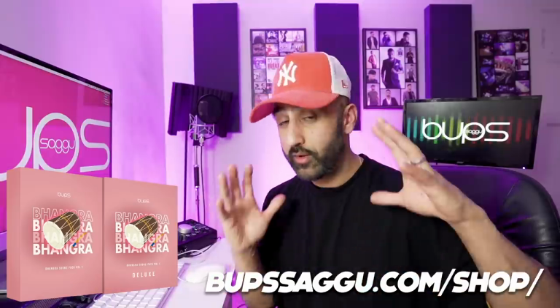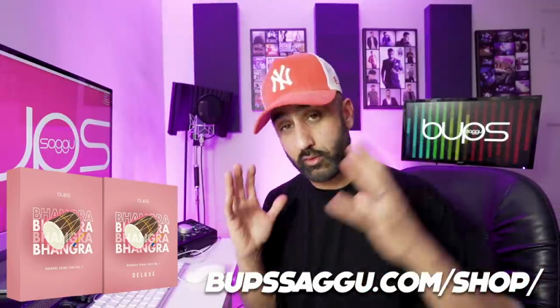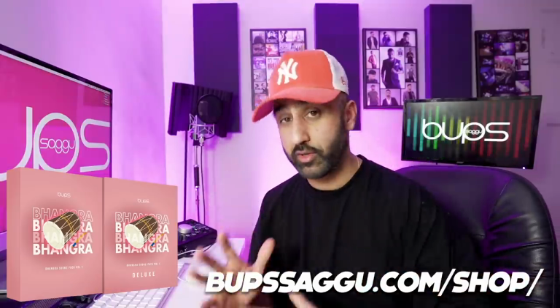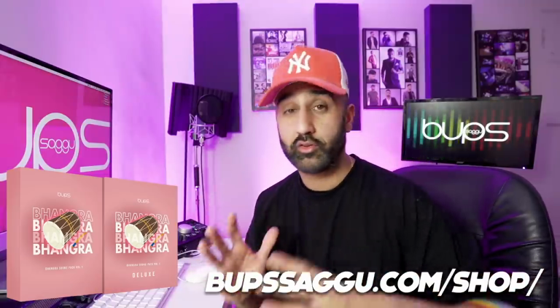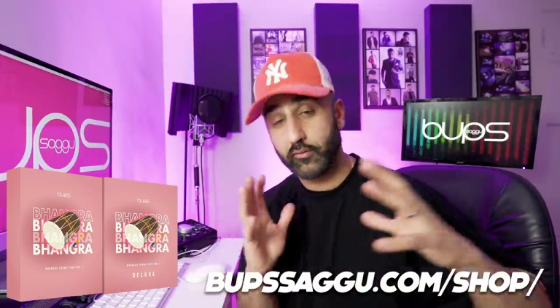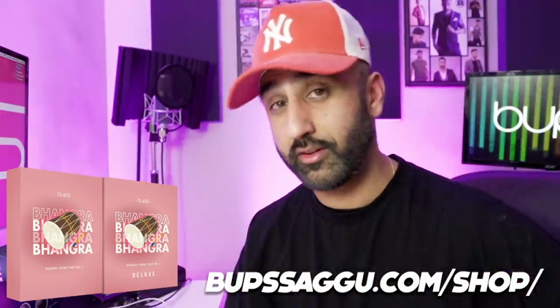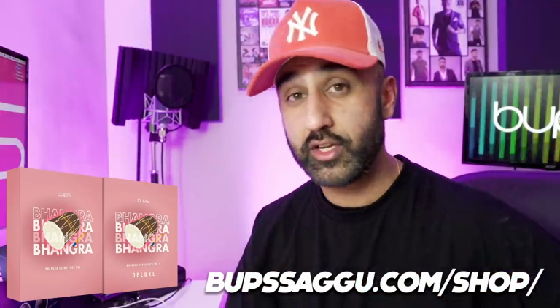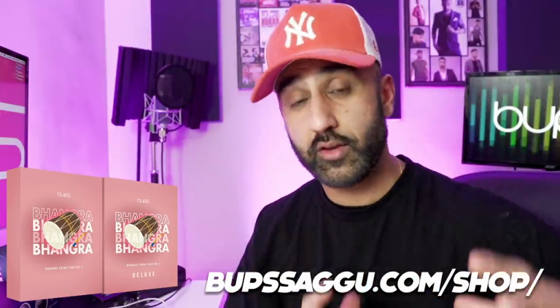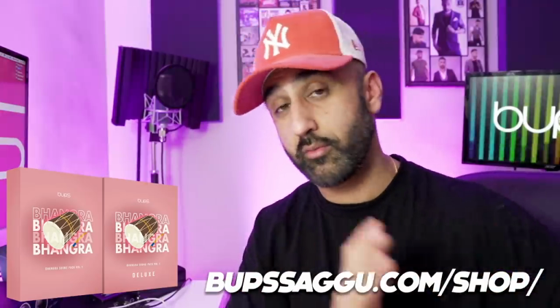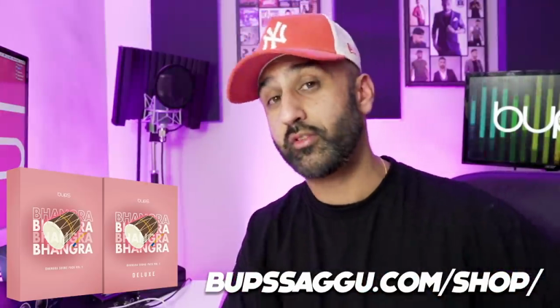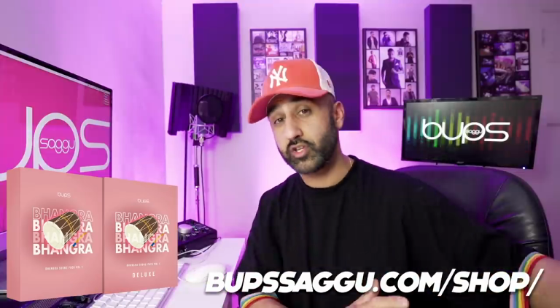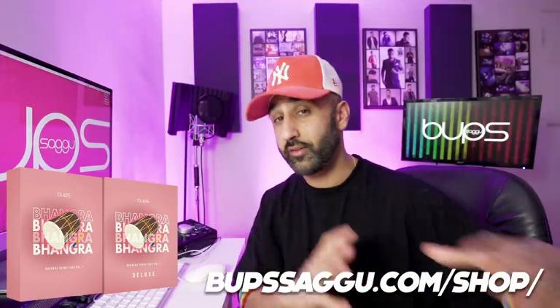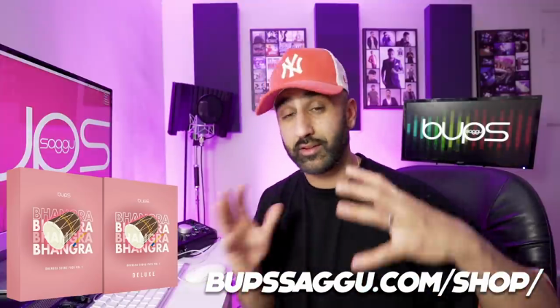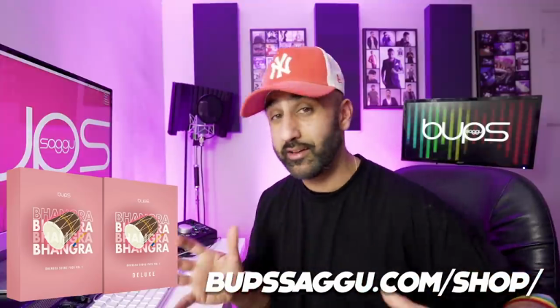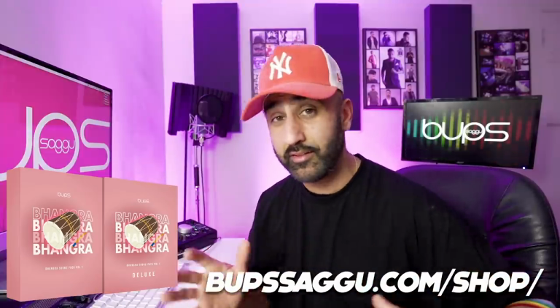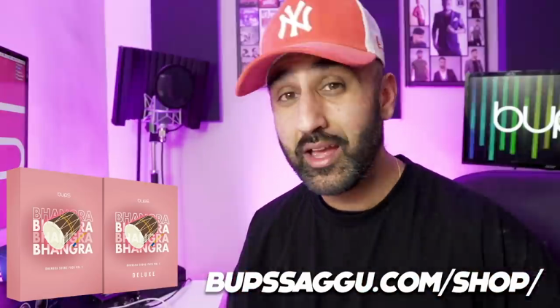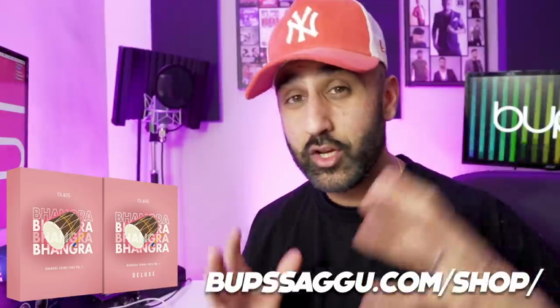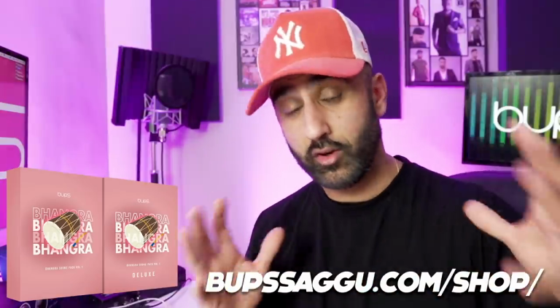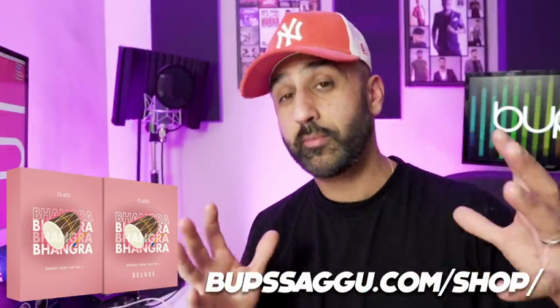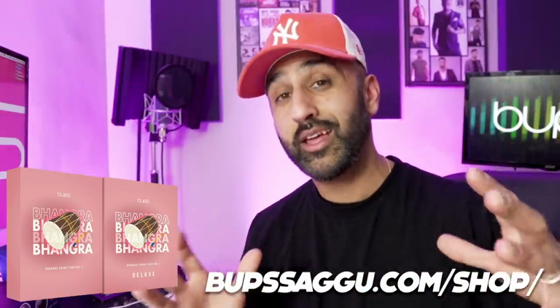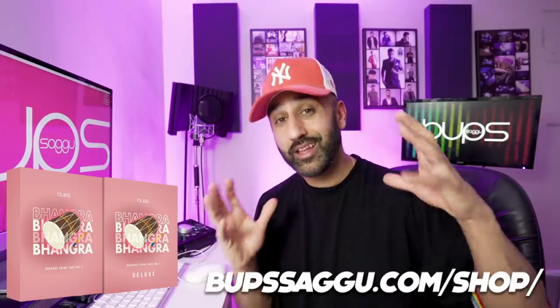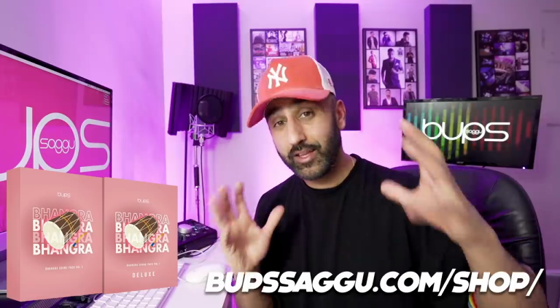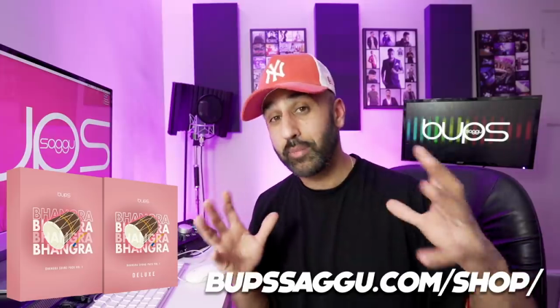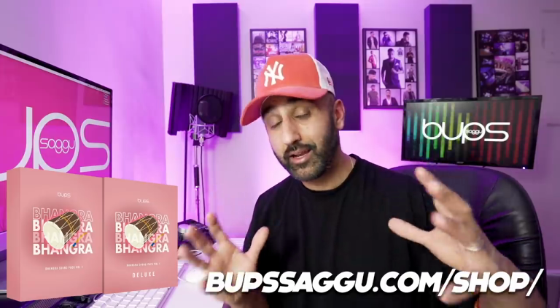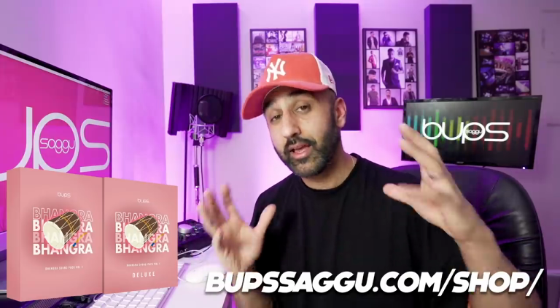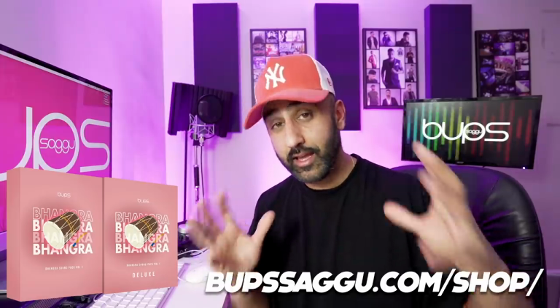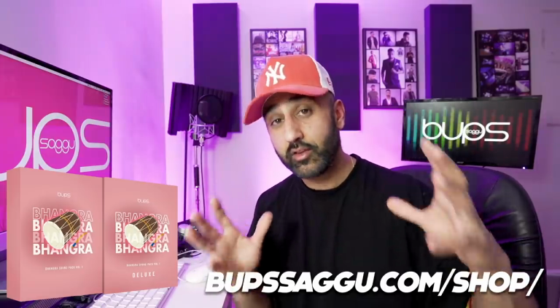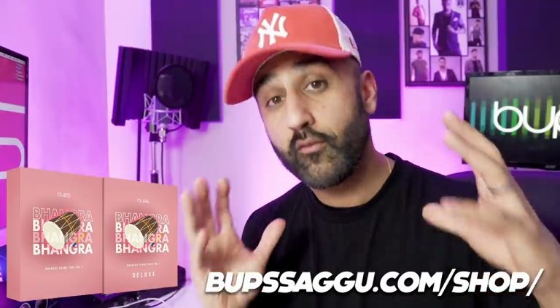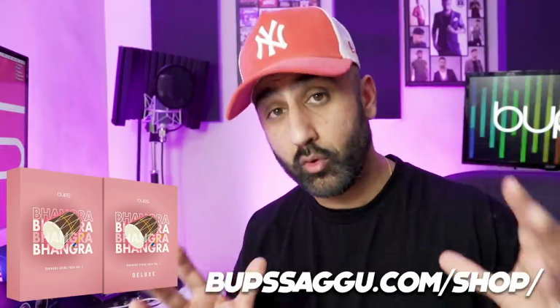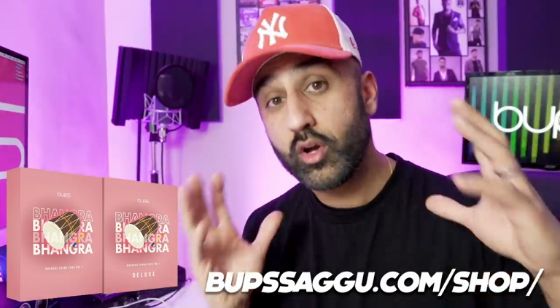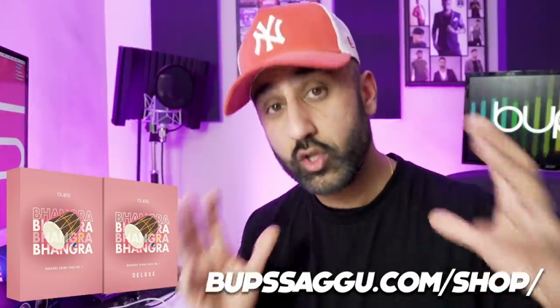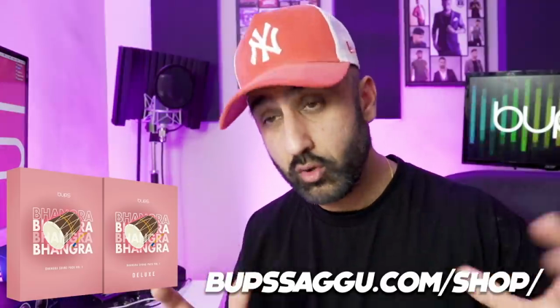If you're a producer, if you're a DJ, if you're a musician, if you're a dancer — trust me, this pack is for you.